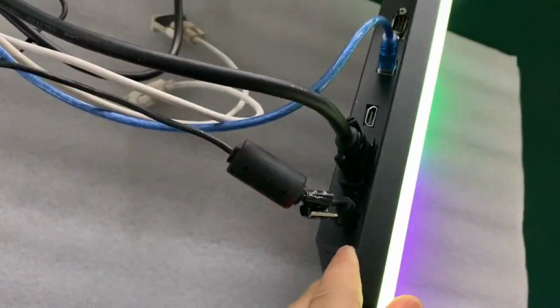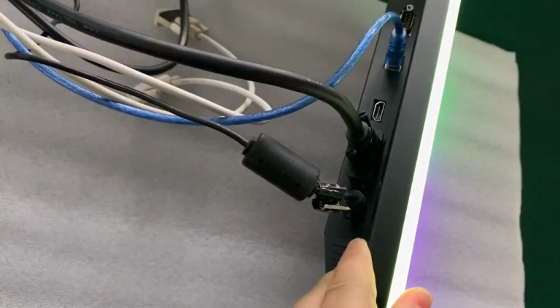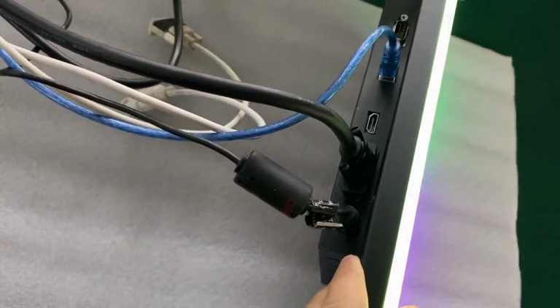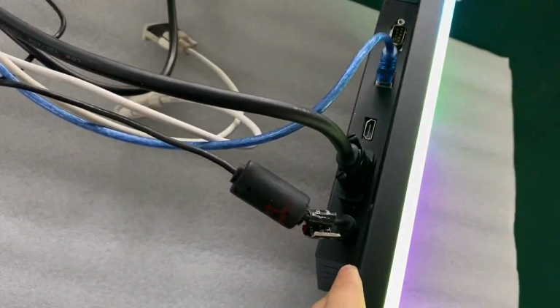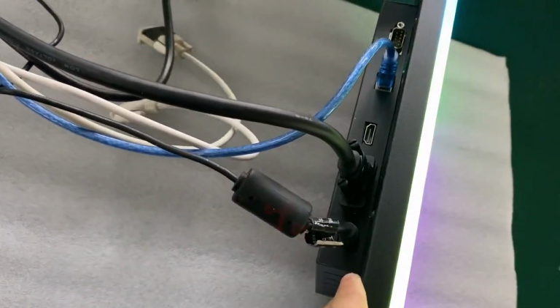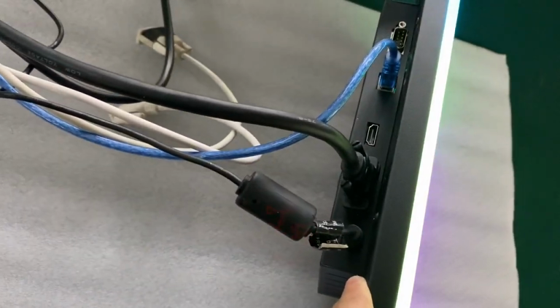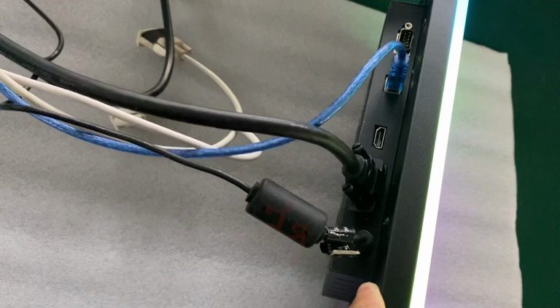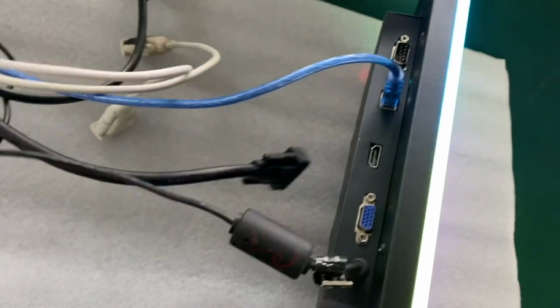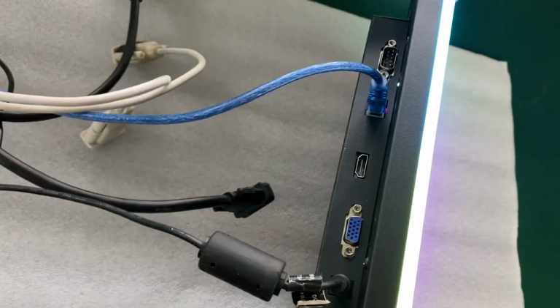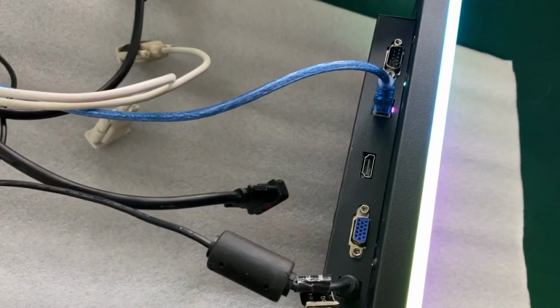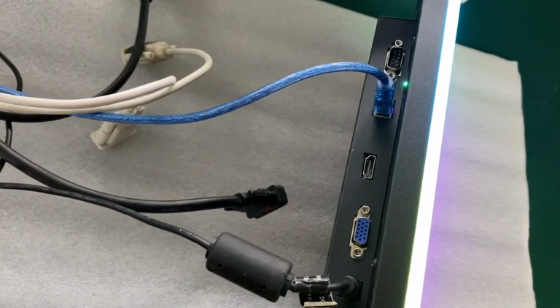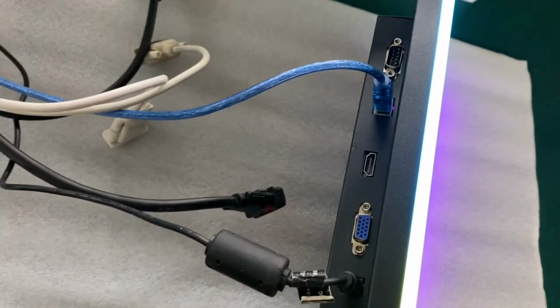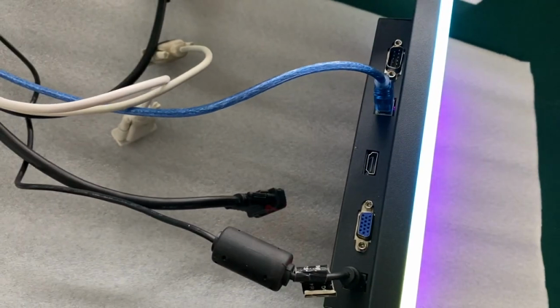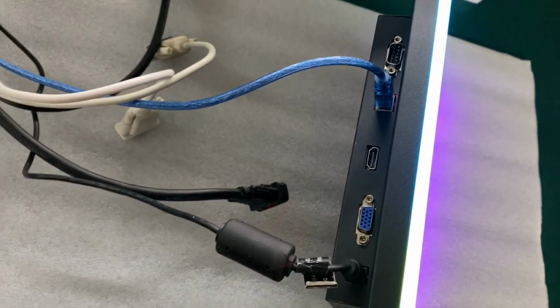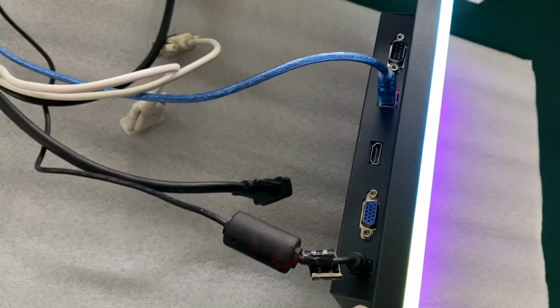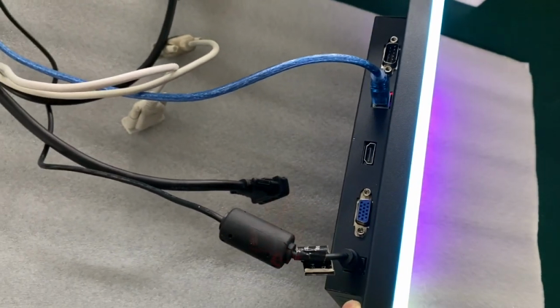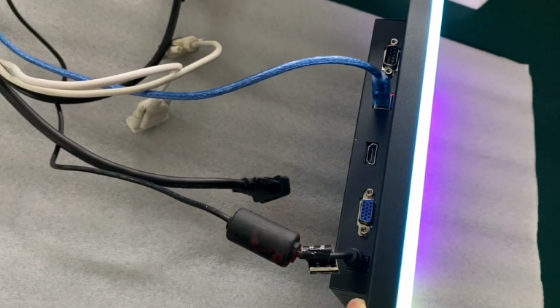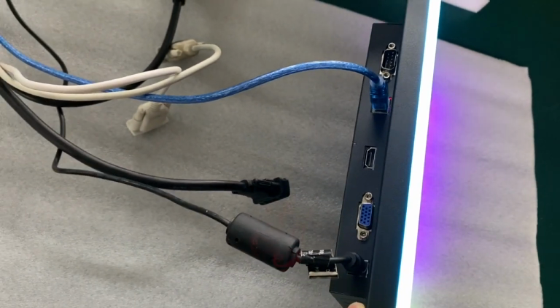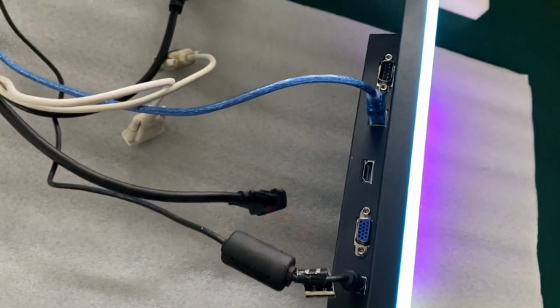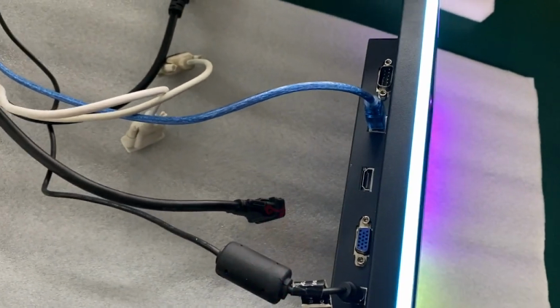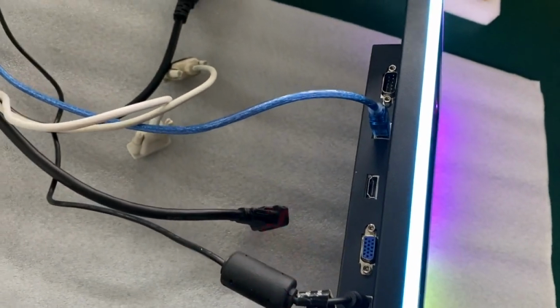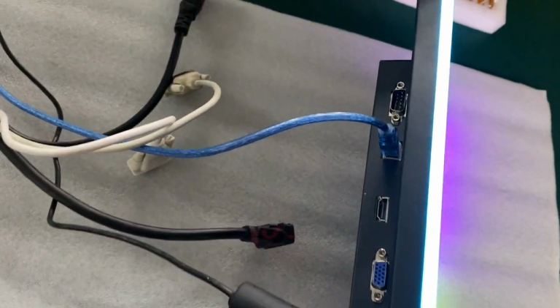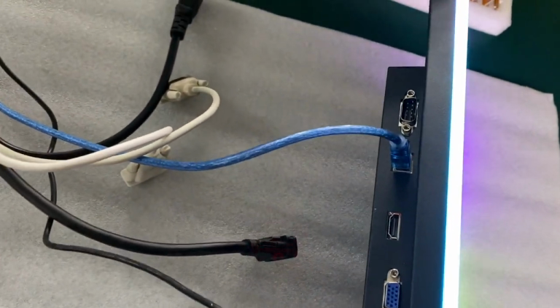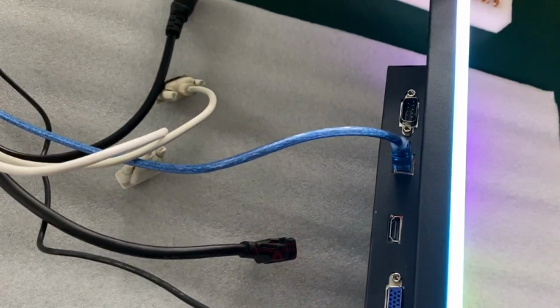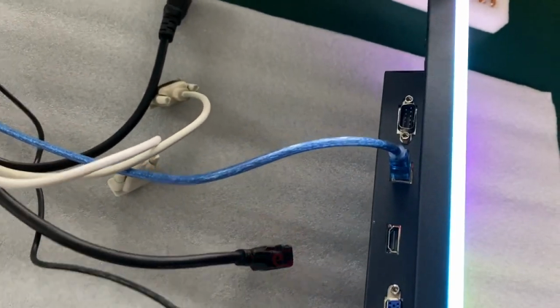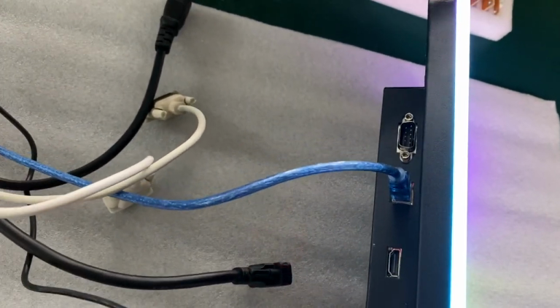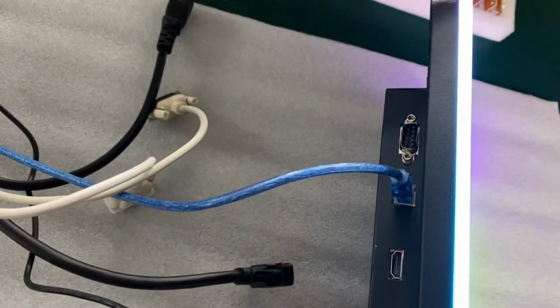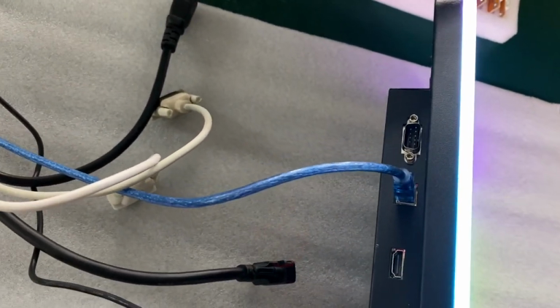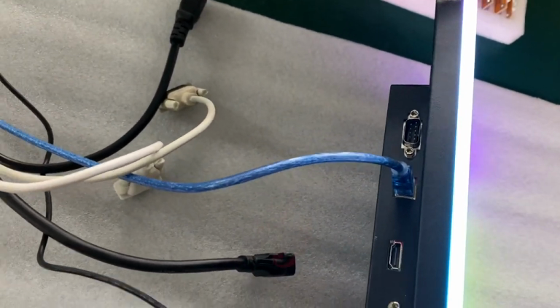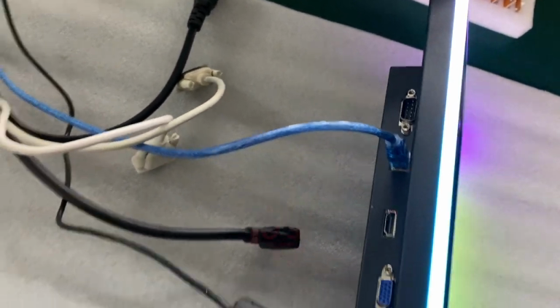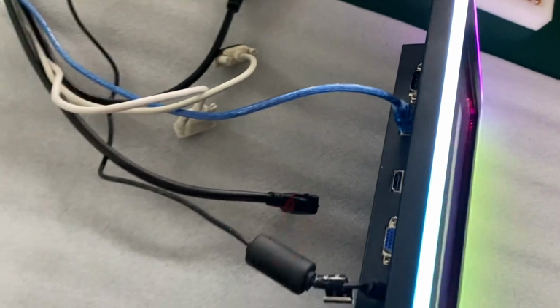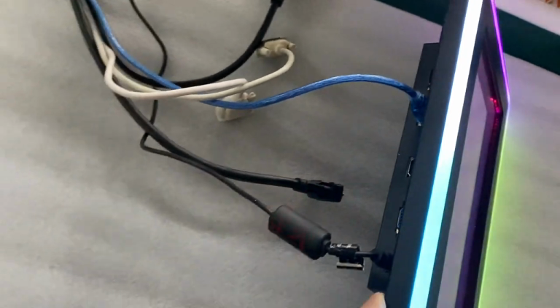It has power and the VGA. The third one is for the HDMI. This one is for the USB and for the serial for the touch.